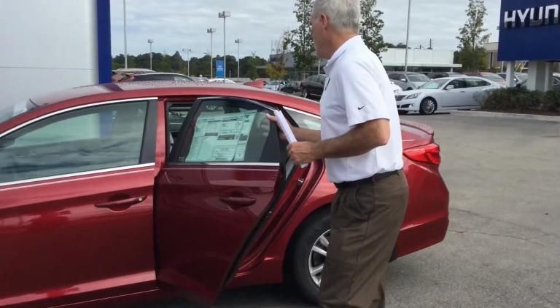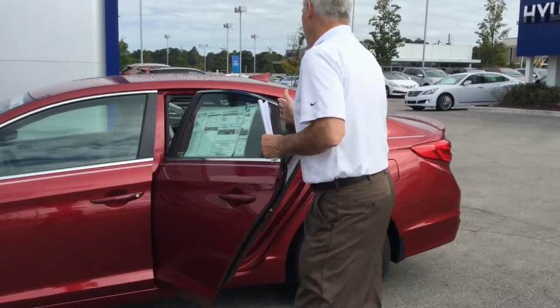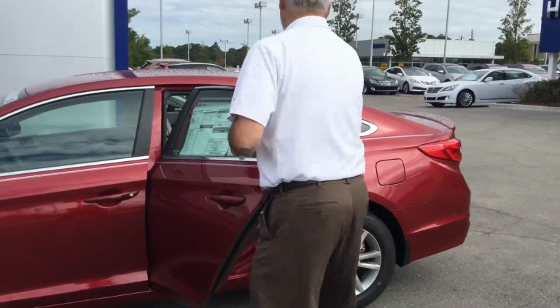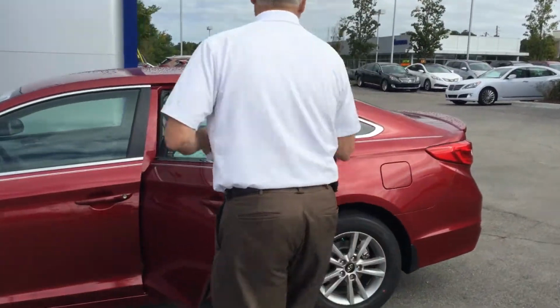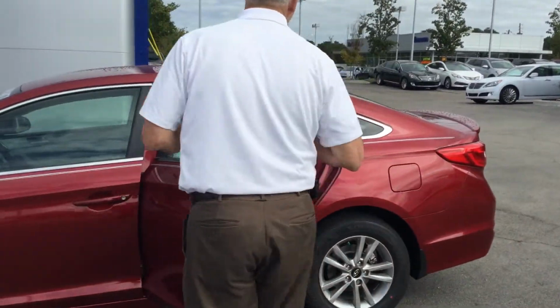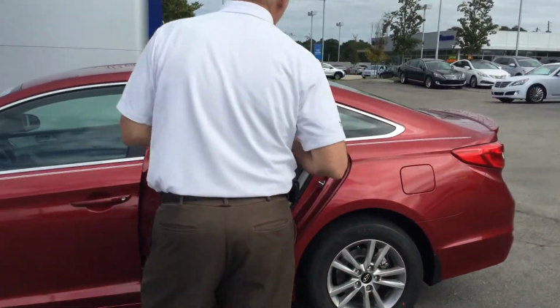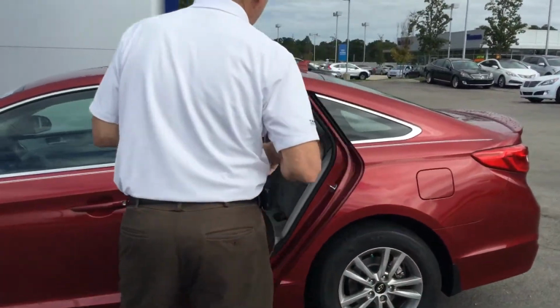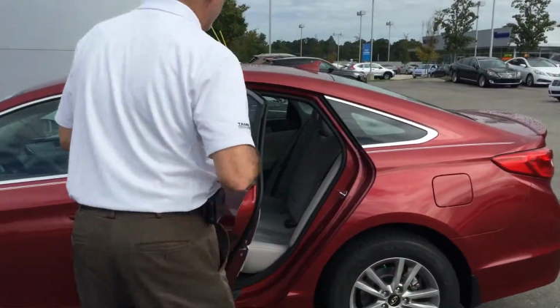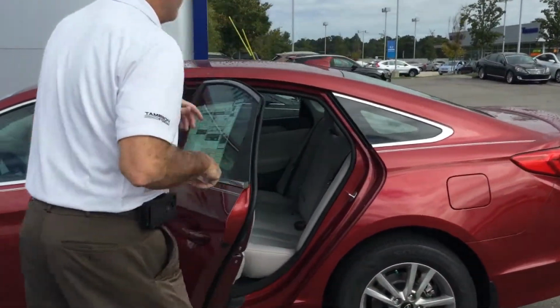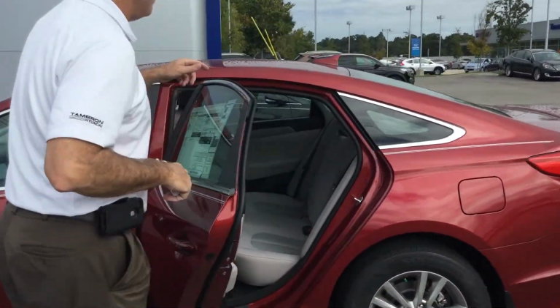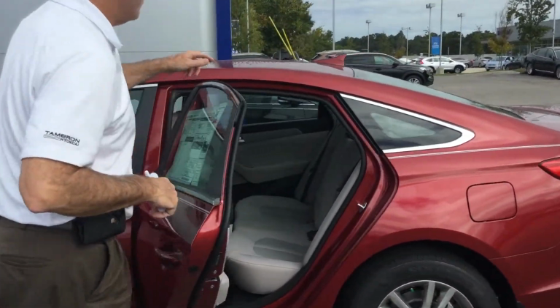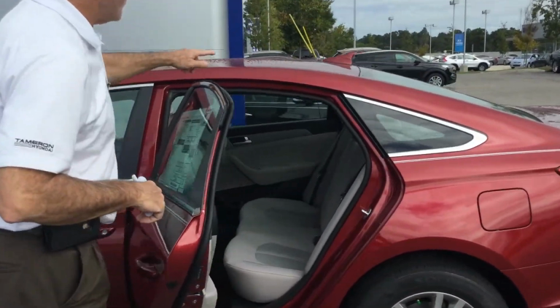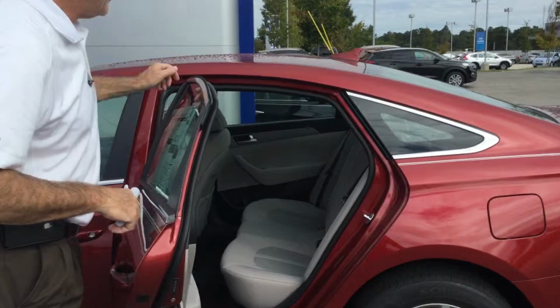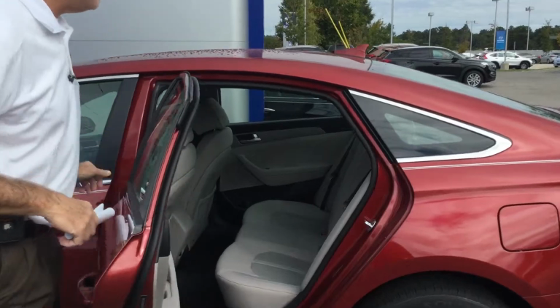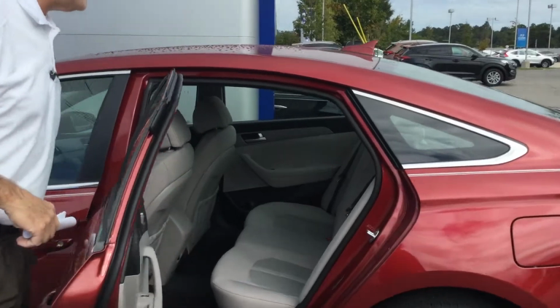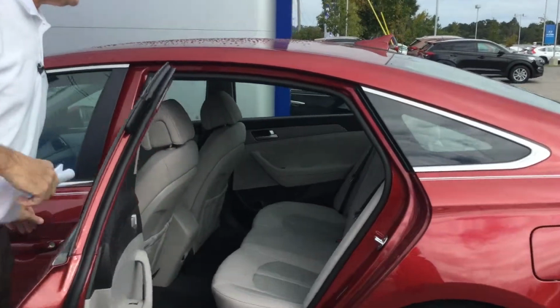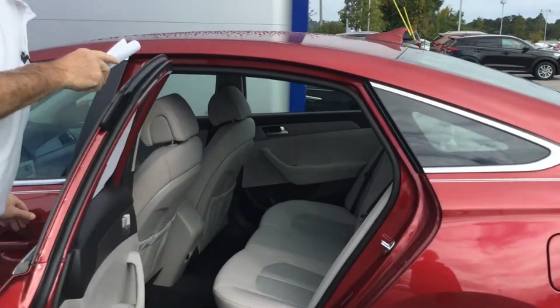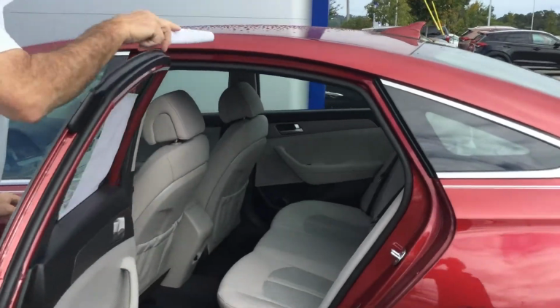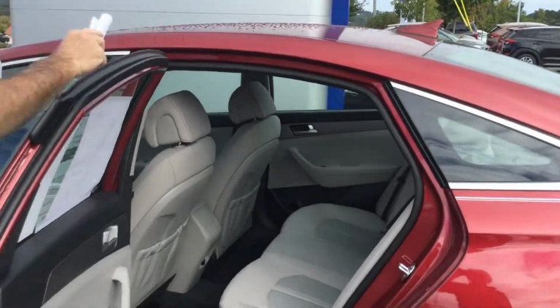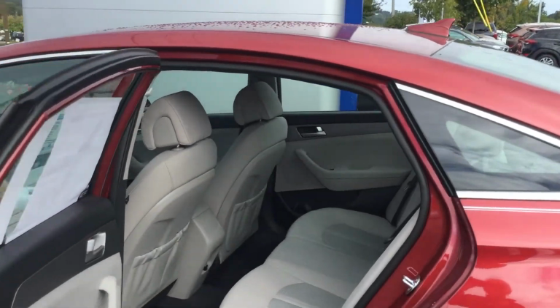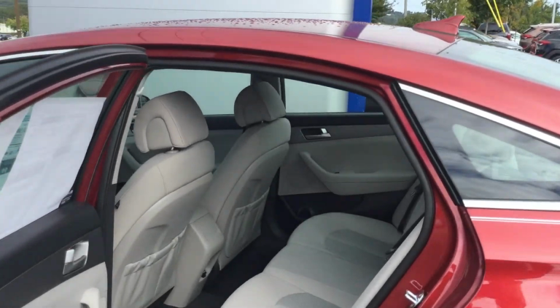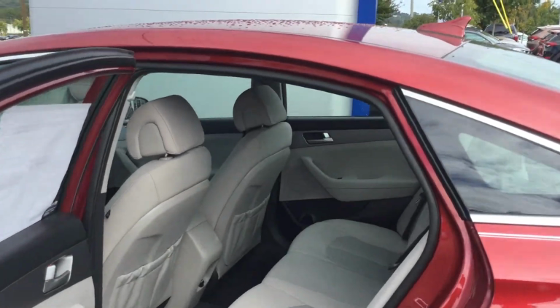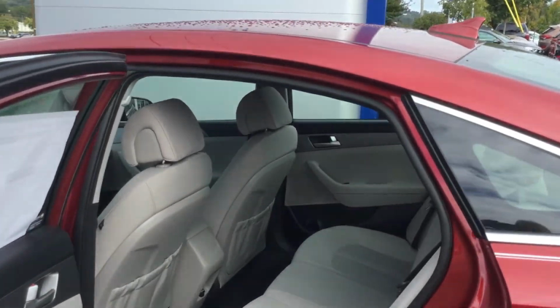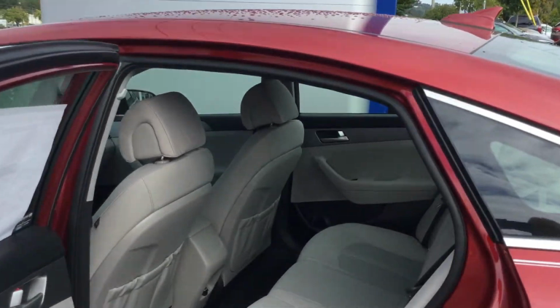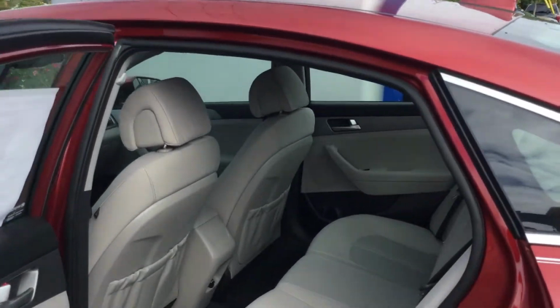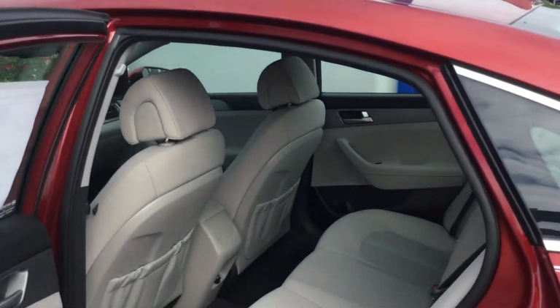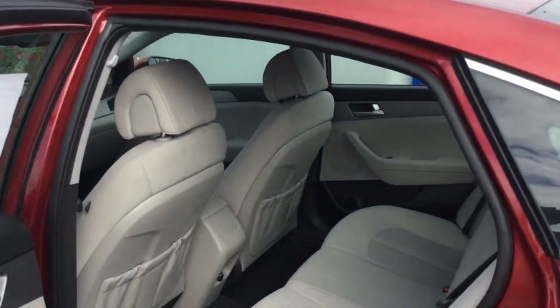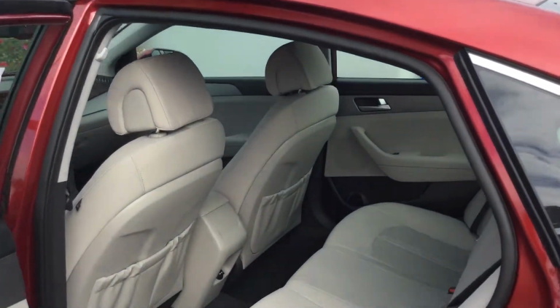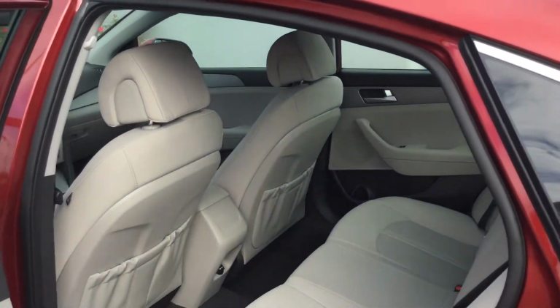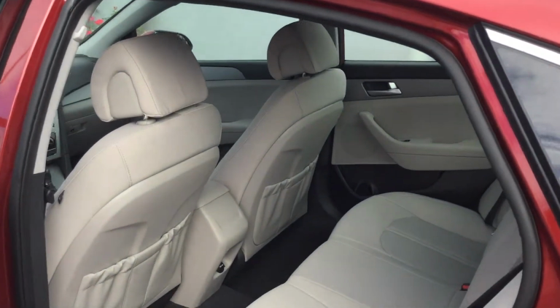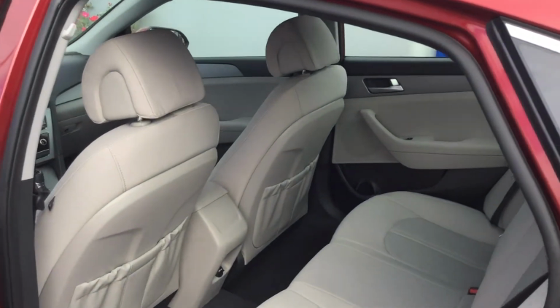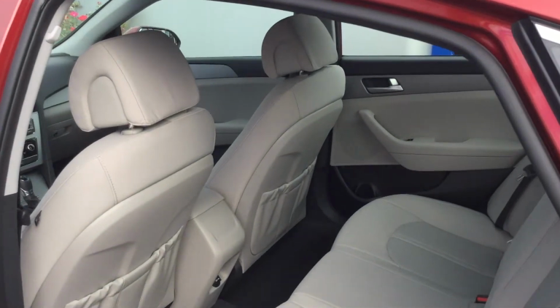You have plenty of room in the back seat — a lot of headroom, a lot of legroom. Of course your center console will fold down with cupholders.